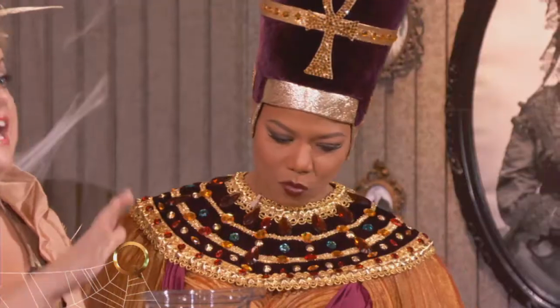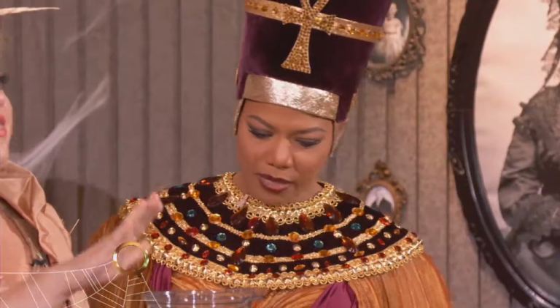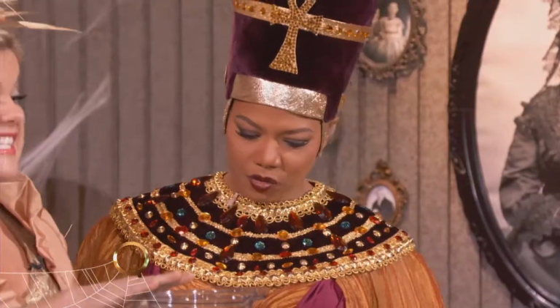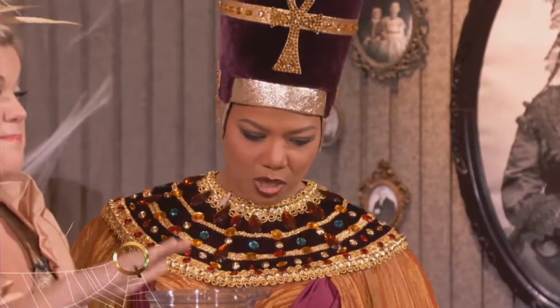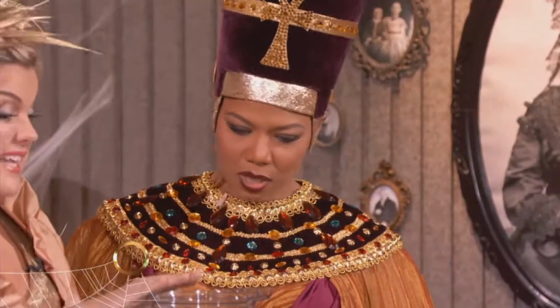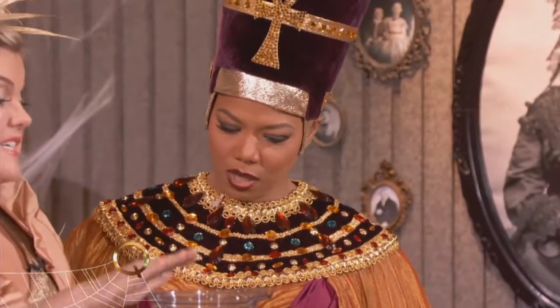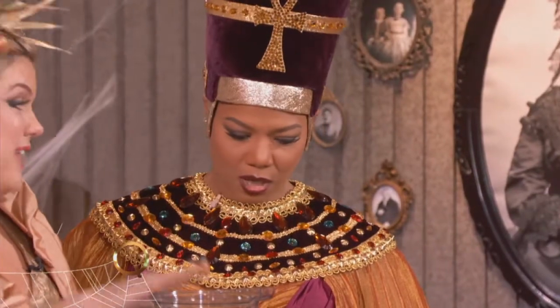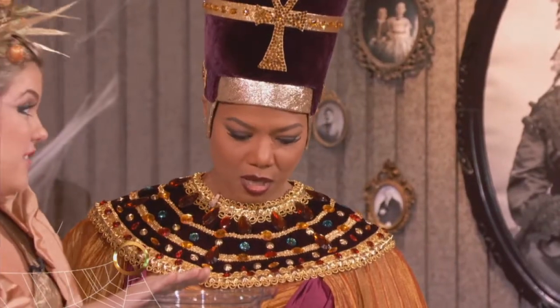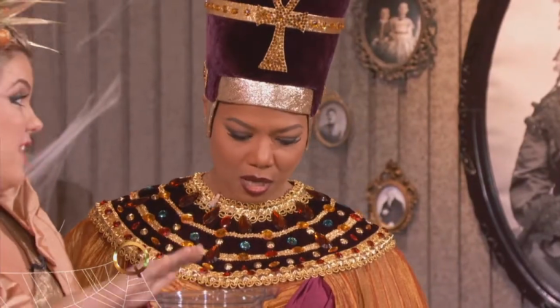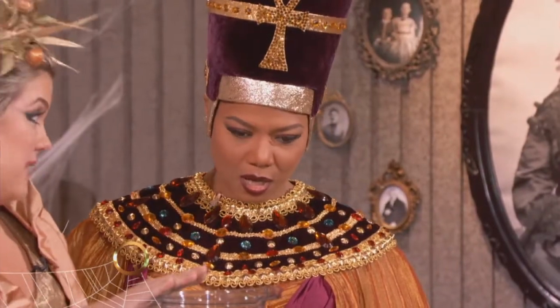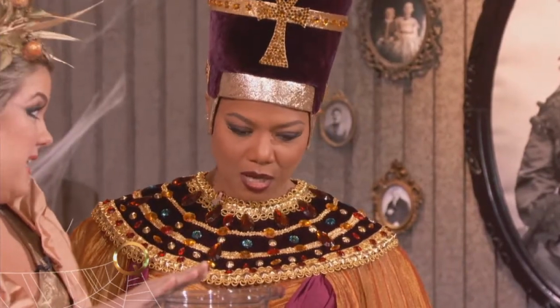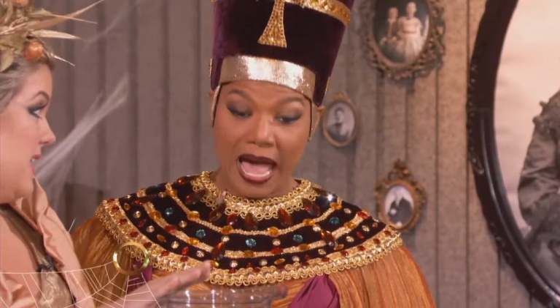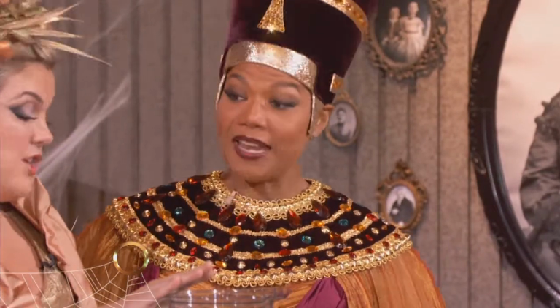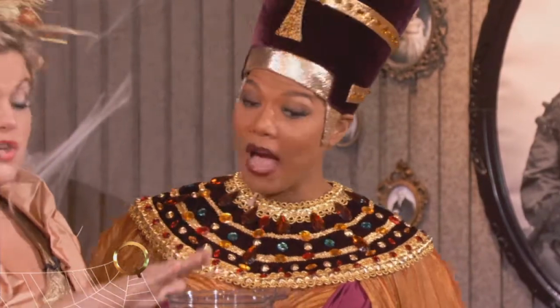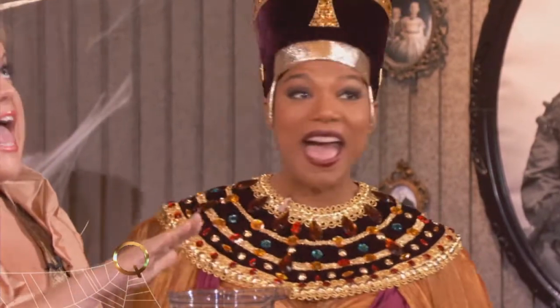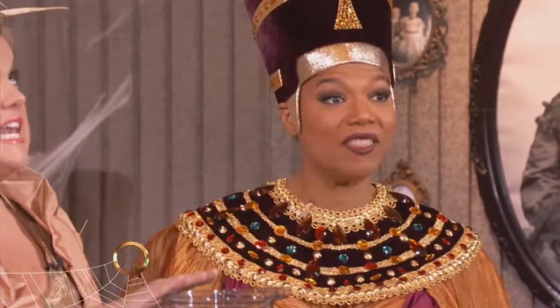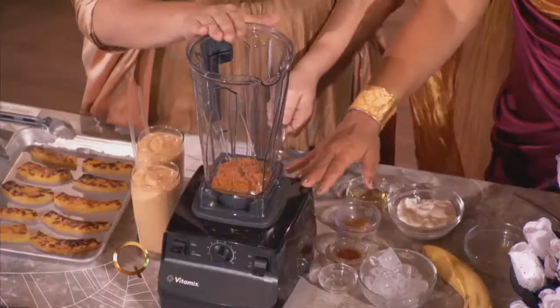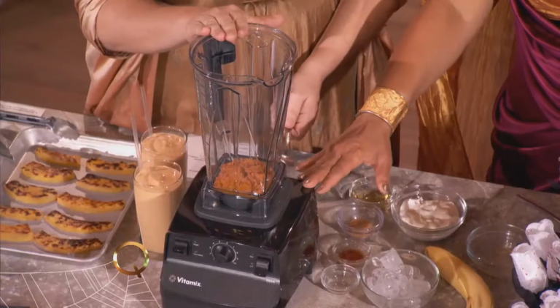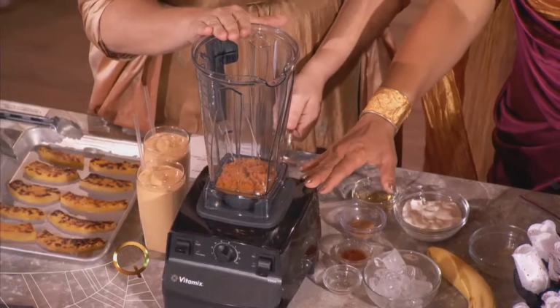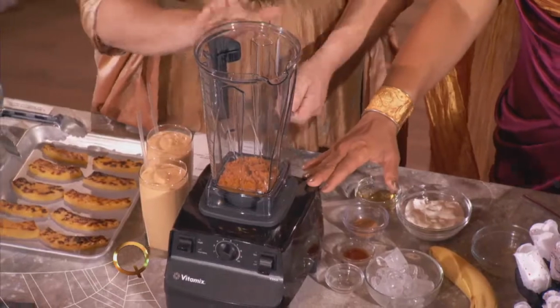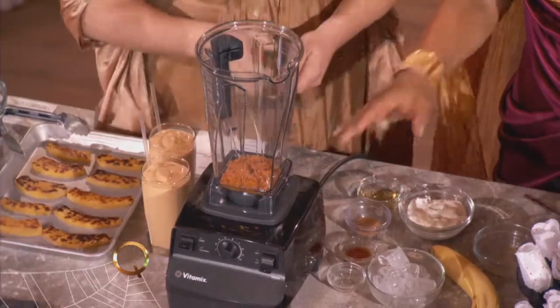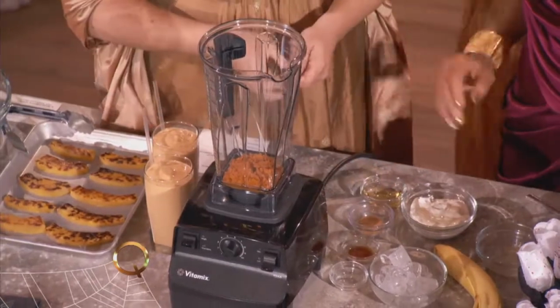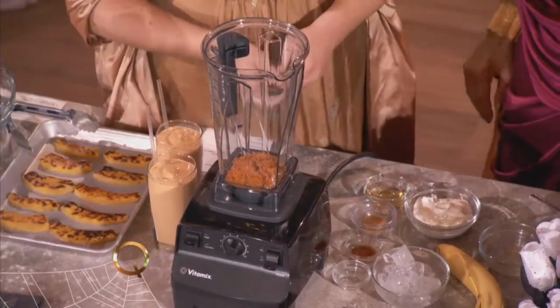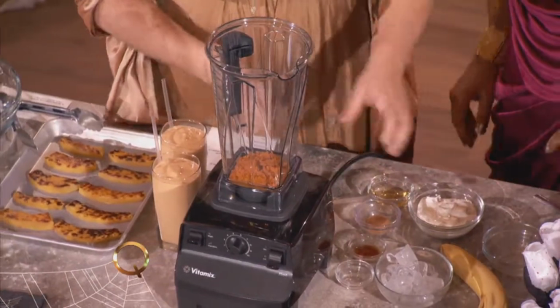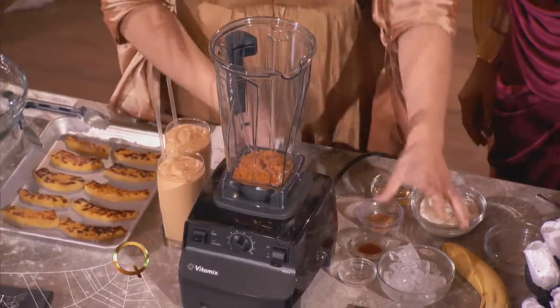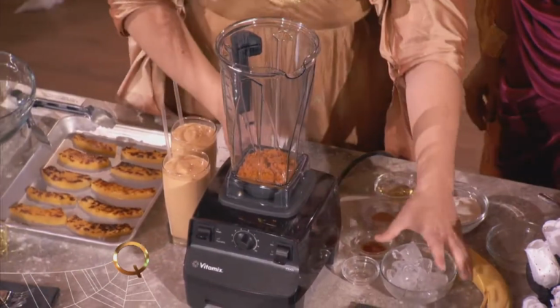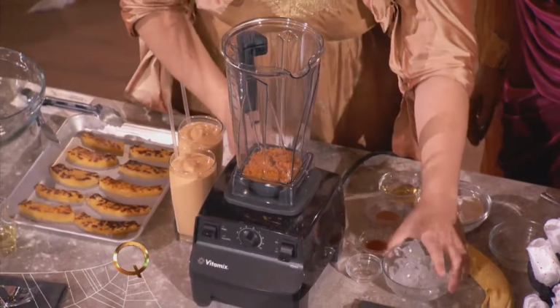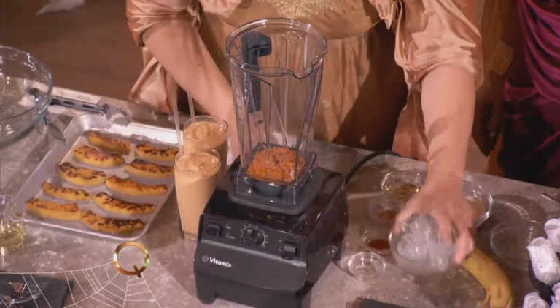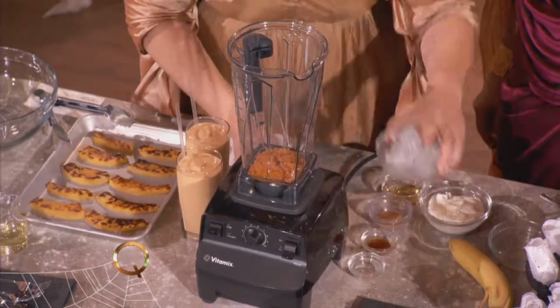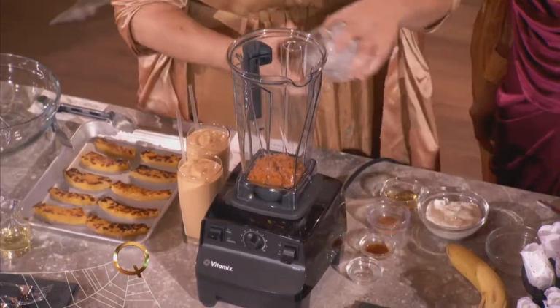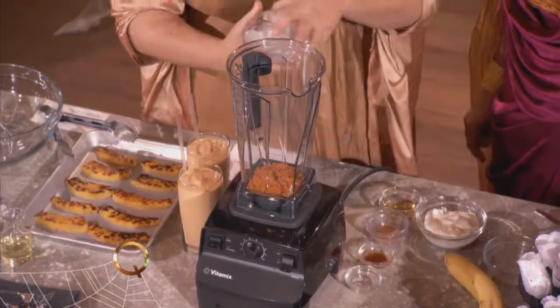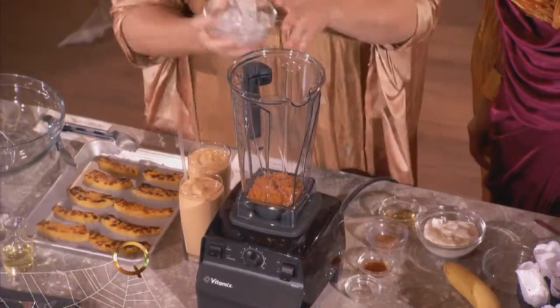So we're making a smoothie? This is the best blender on the planet. I know, I have this blender — you can do anything in this thing. So do I, it was the first thing I unpacked when I moved into my house.